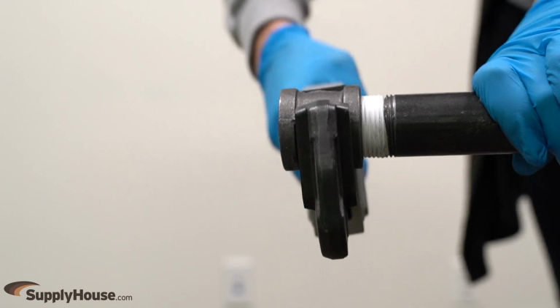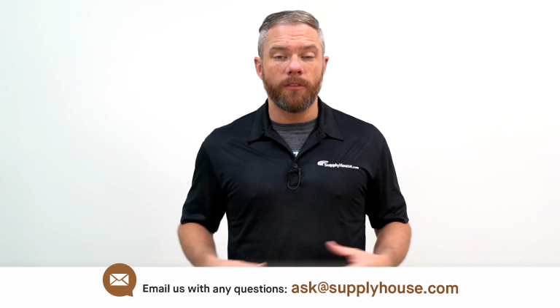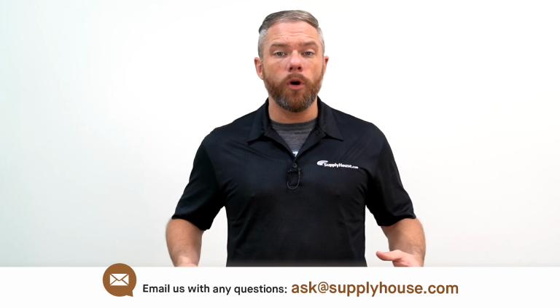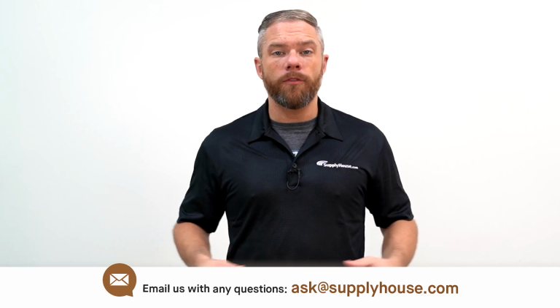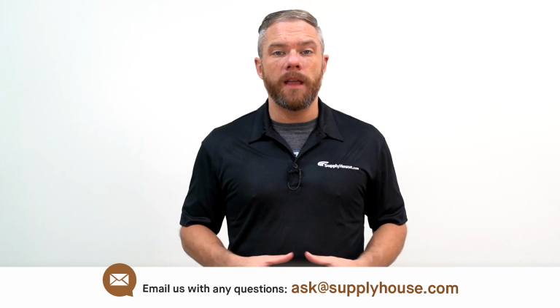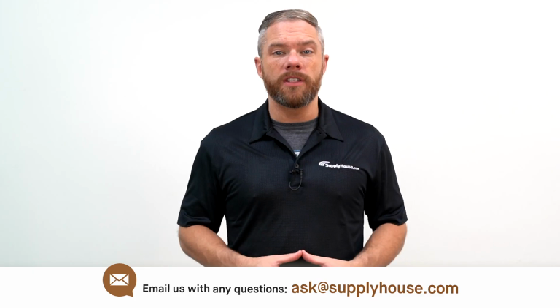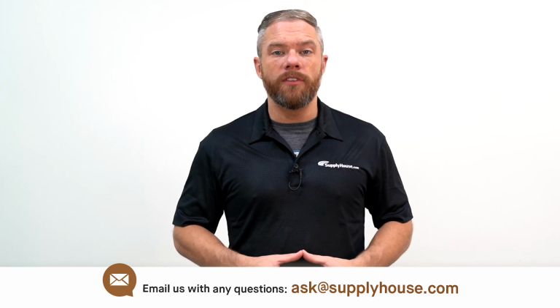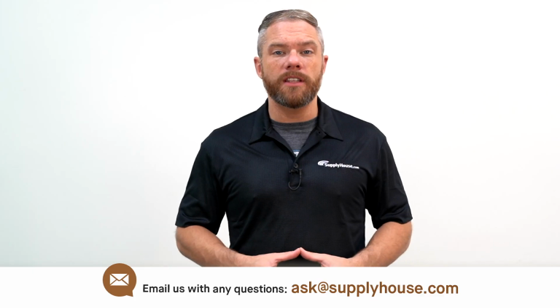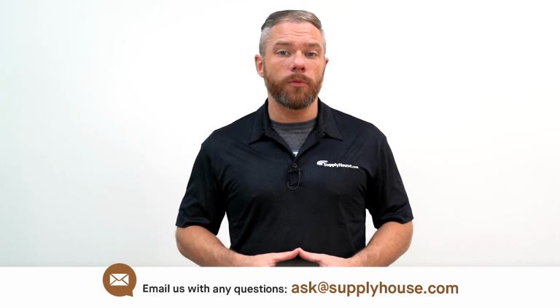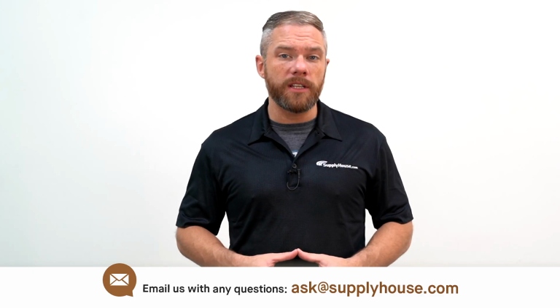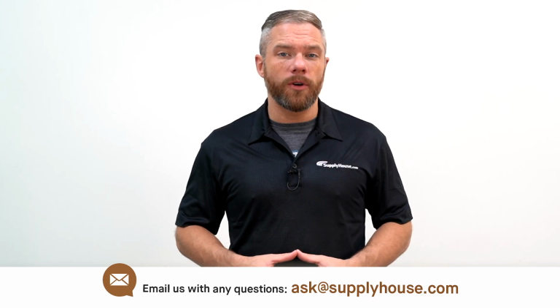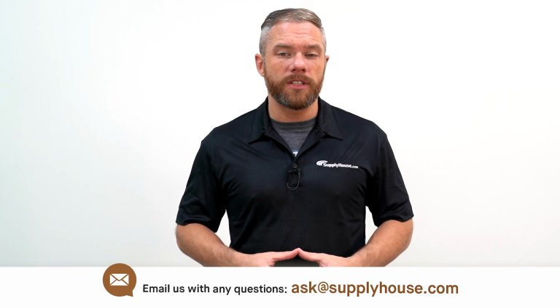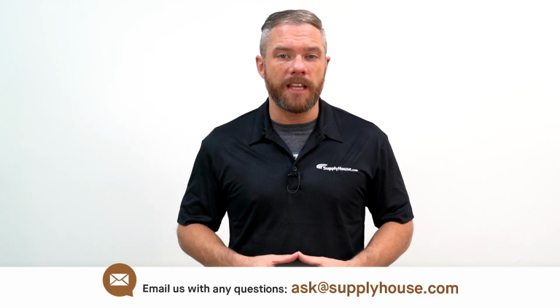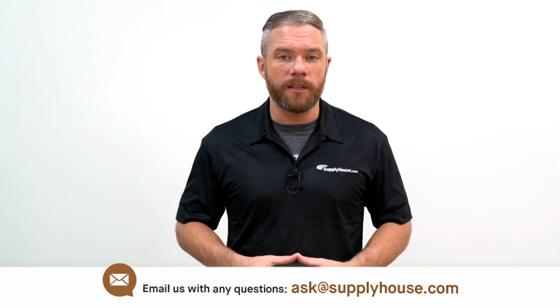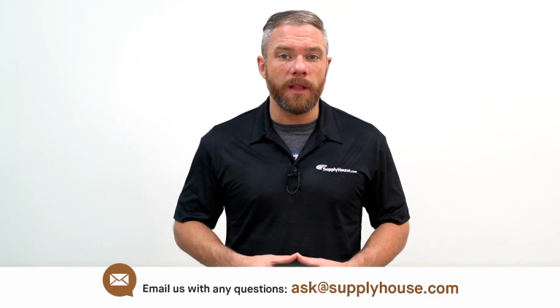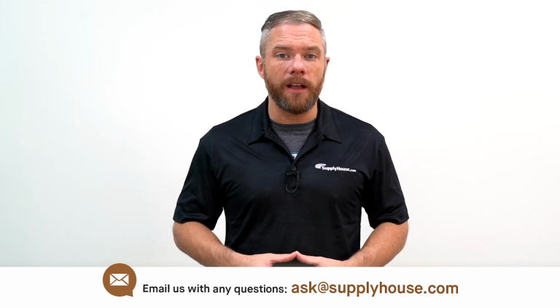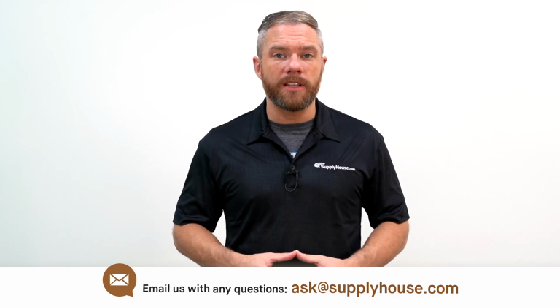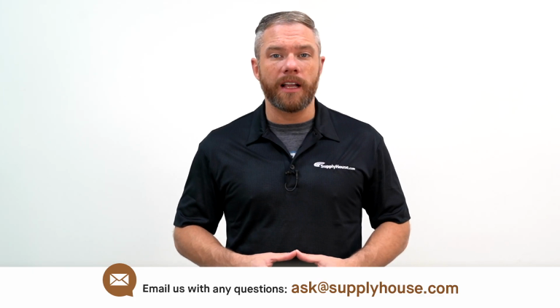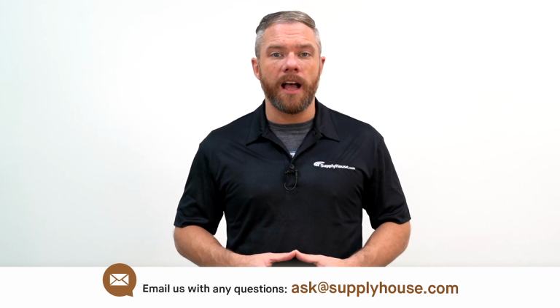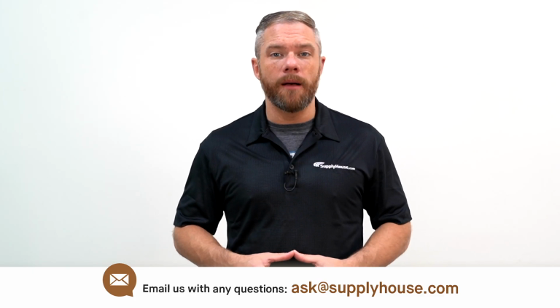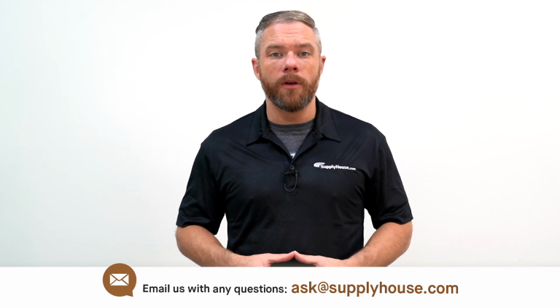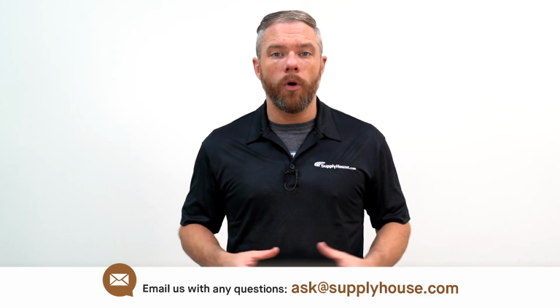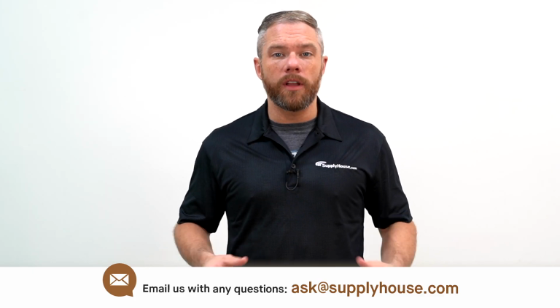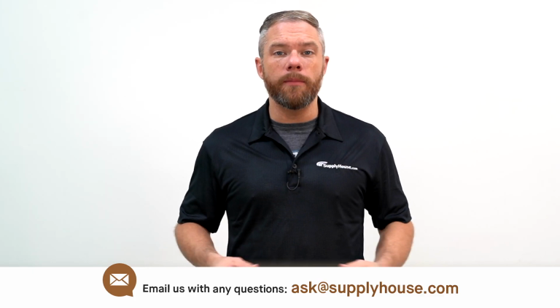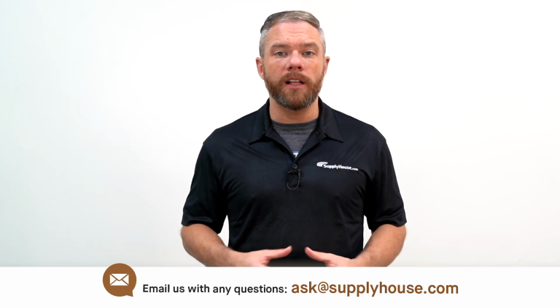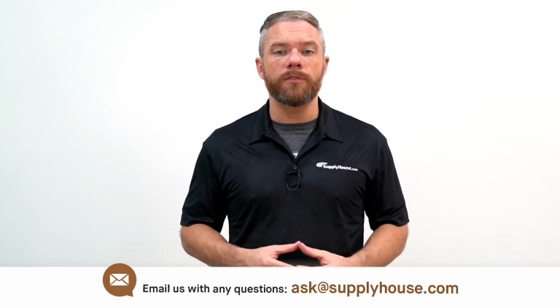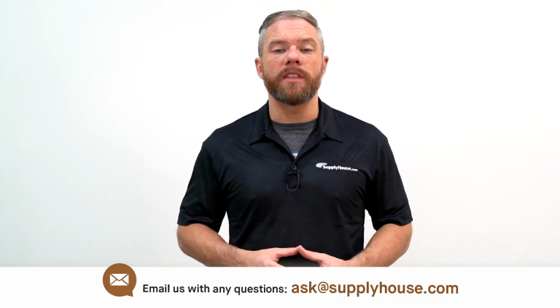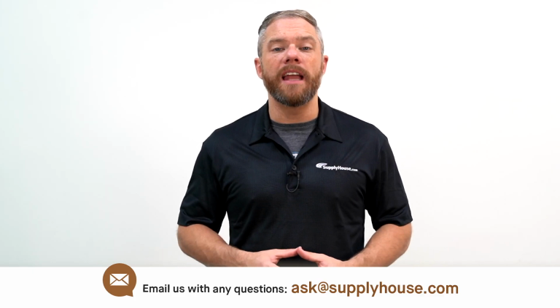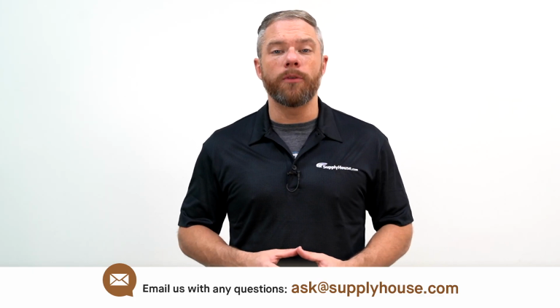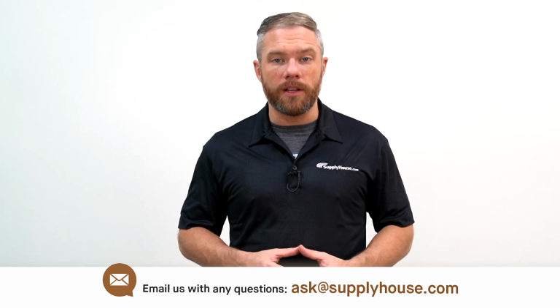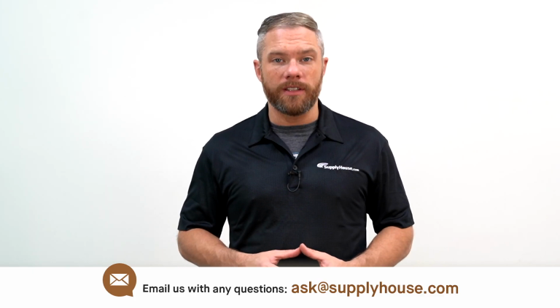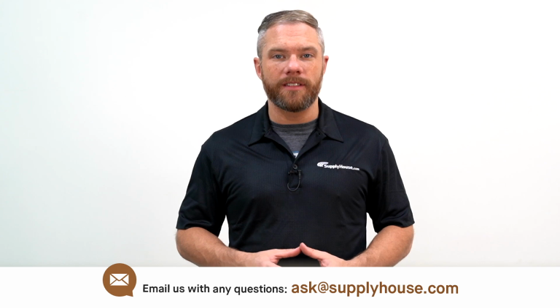For more information, visit the resources at supplyhouse.com or email us with any questions.